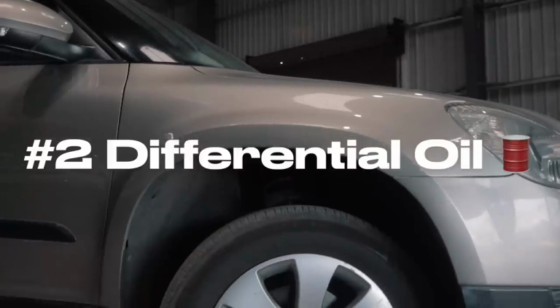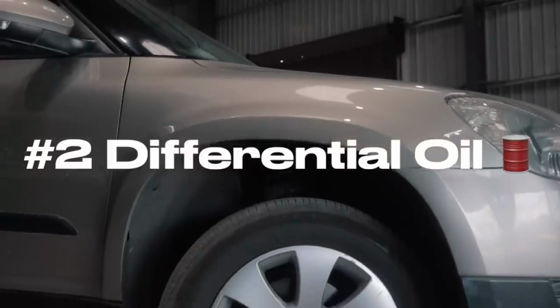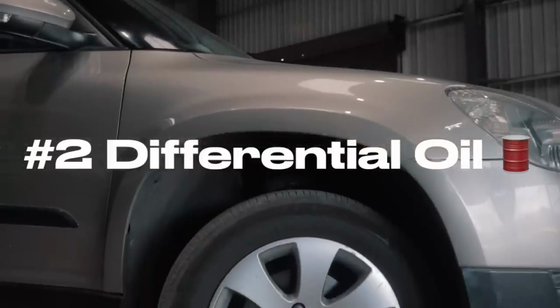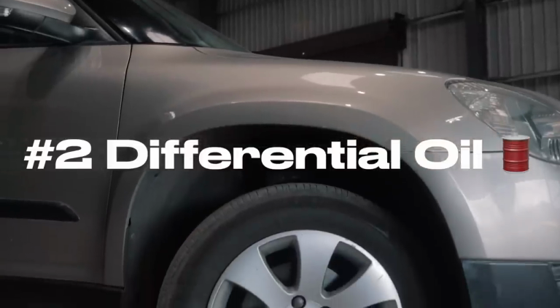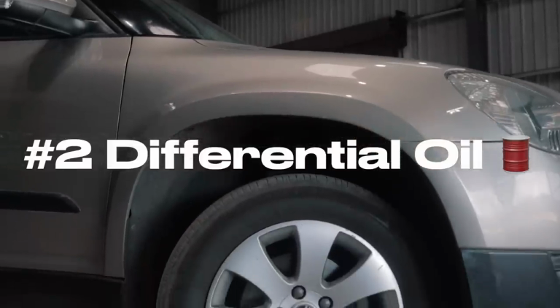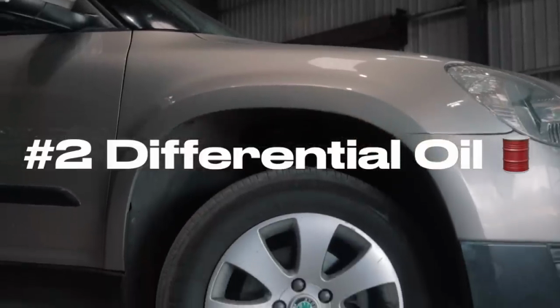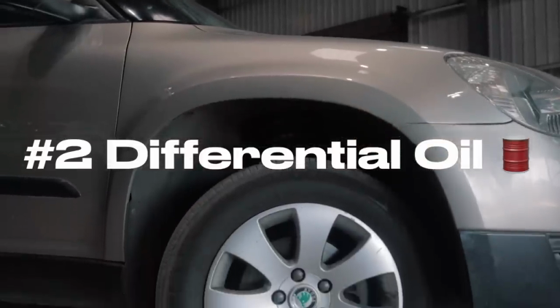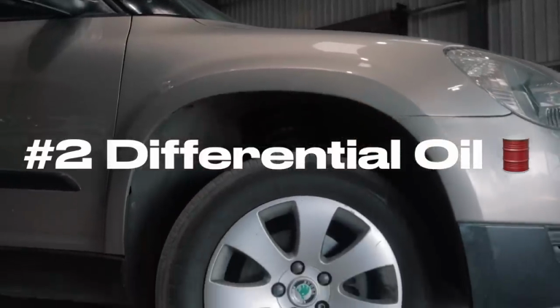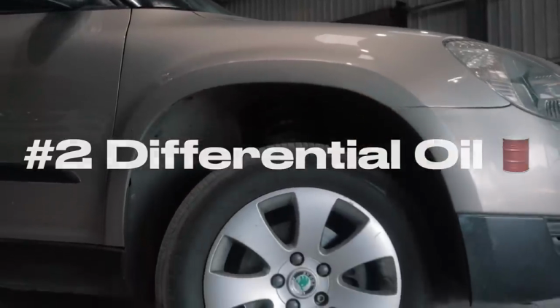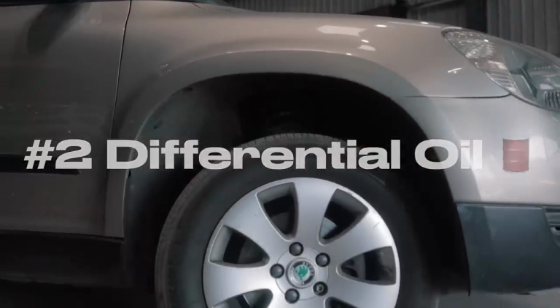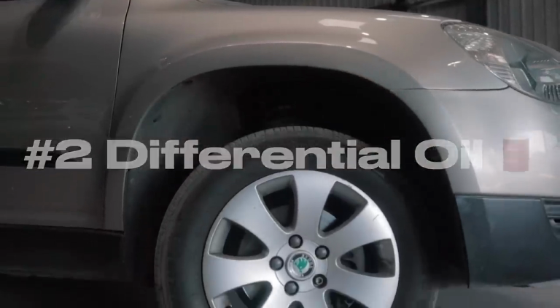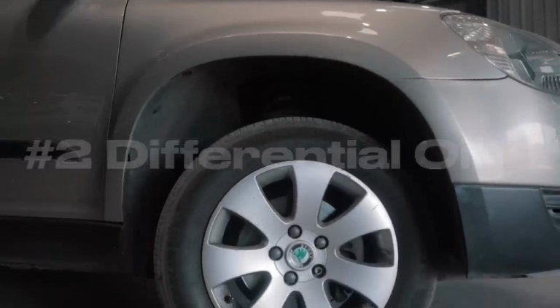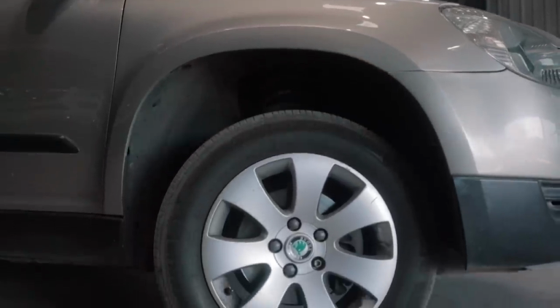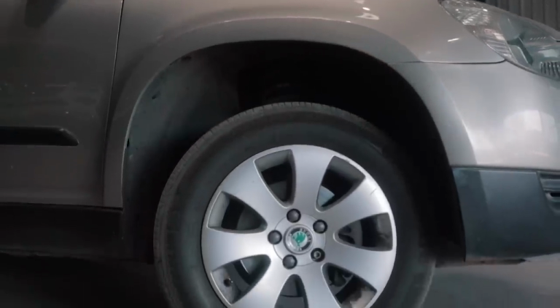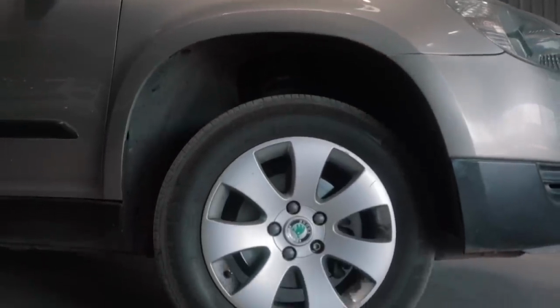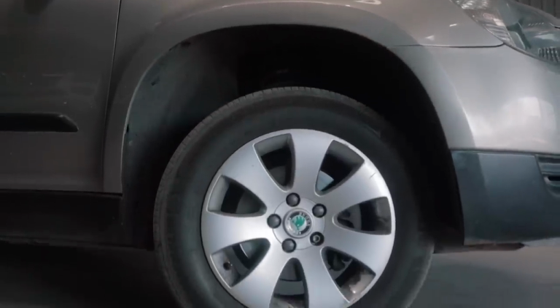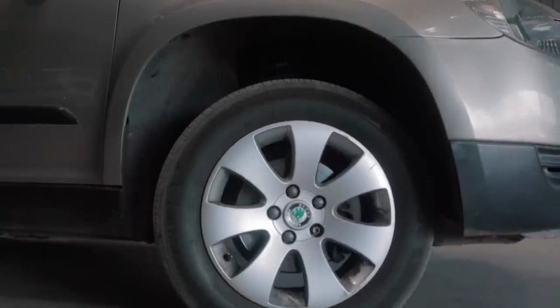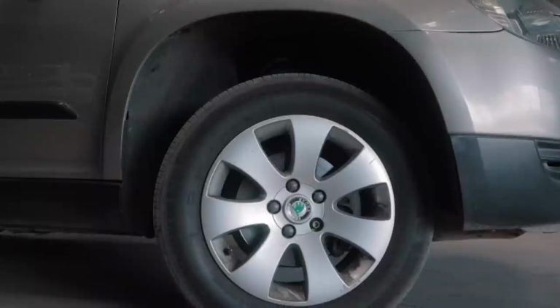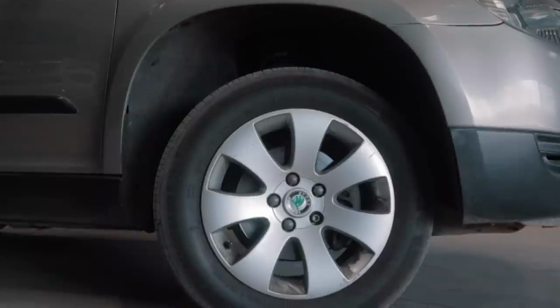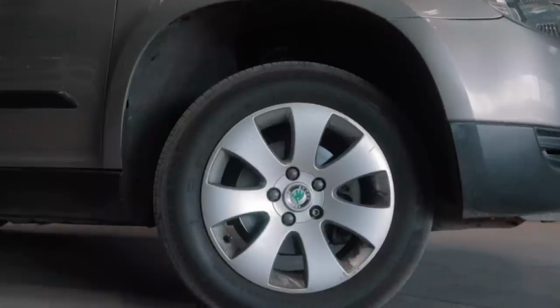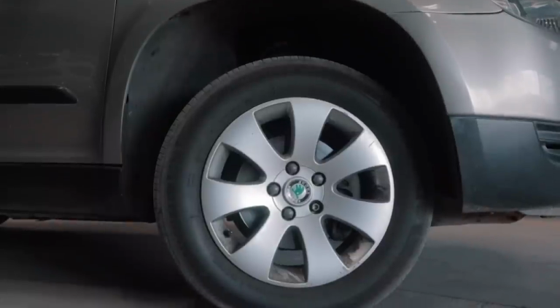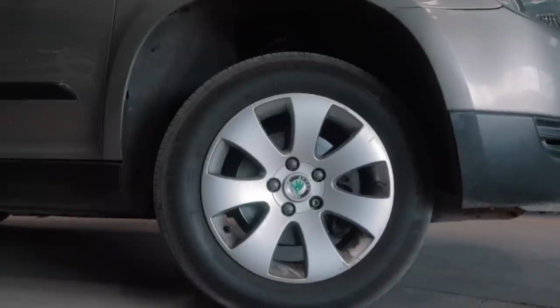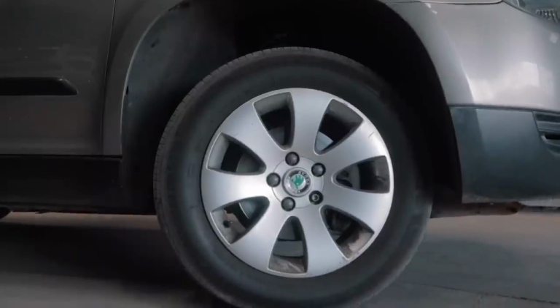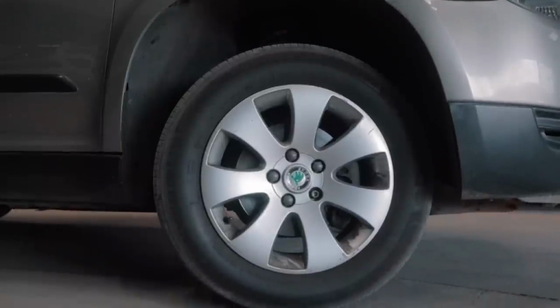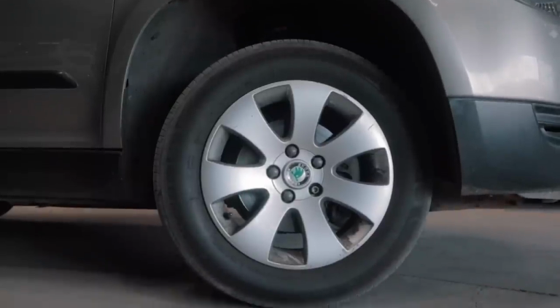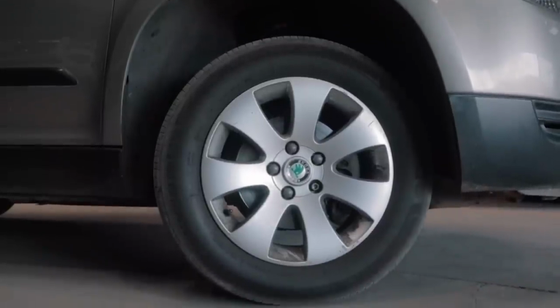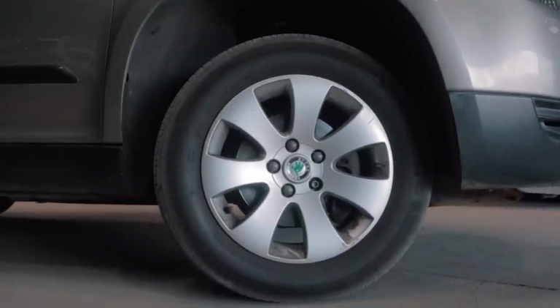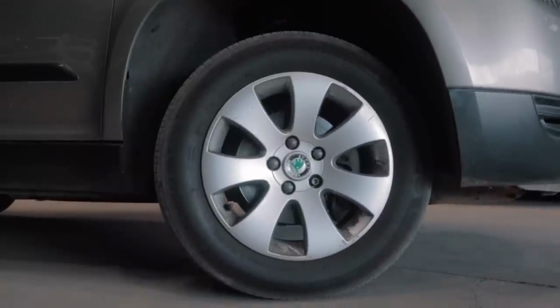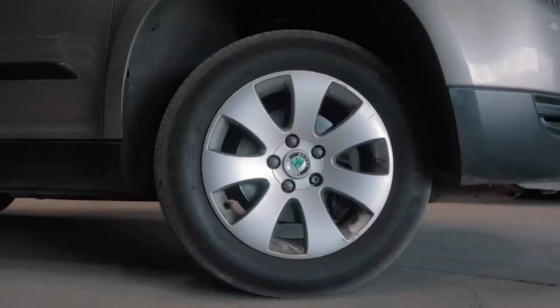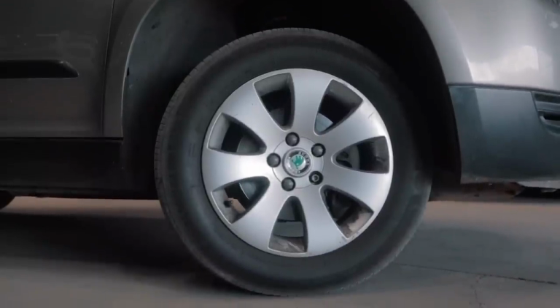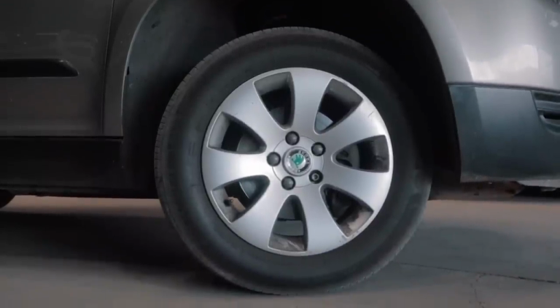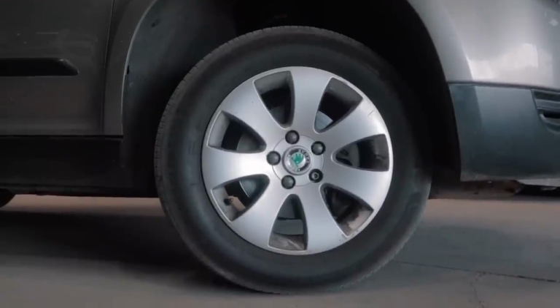Second, differential oil. Check if the differential oil has been changed according to the prescribed intervals if you come across a 4x4 variant.